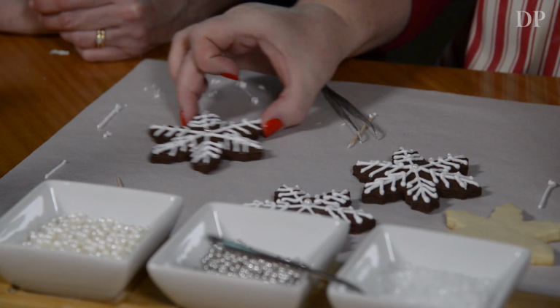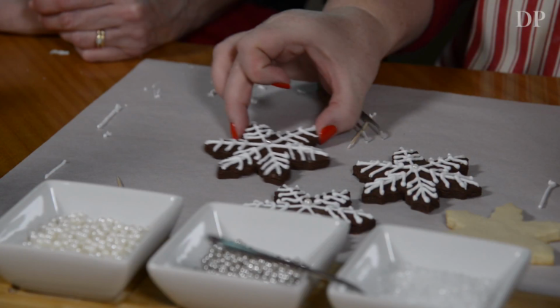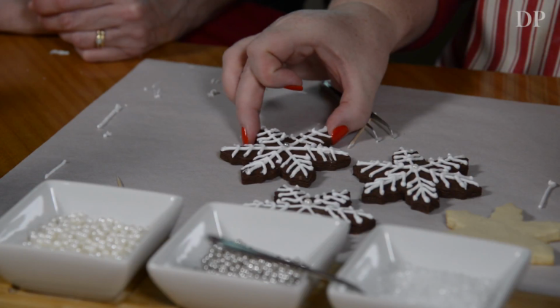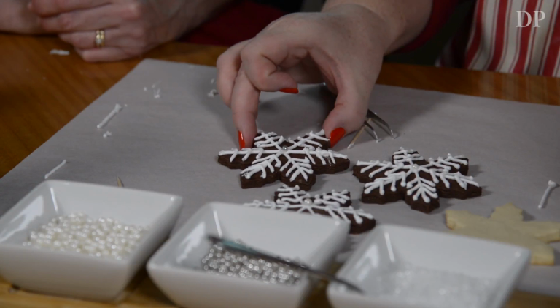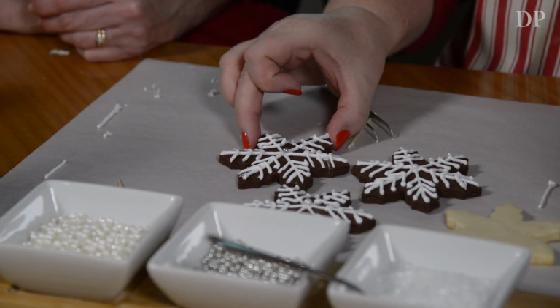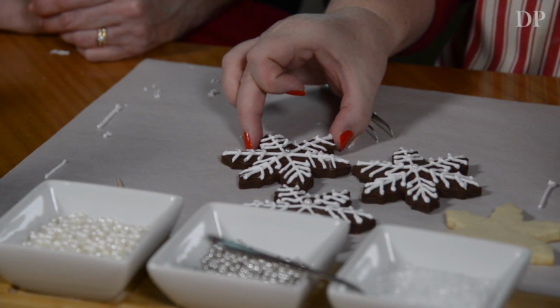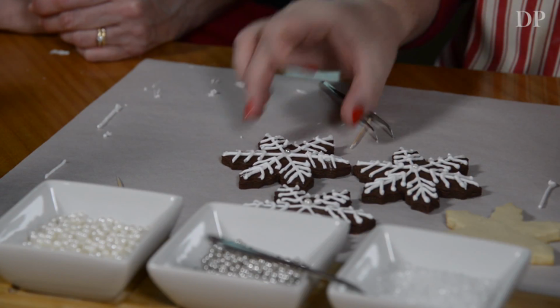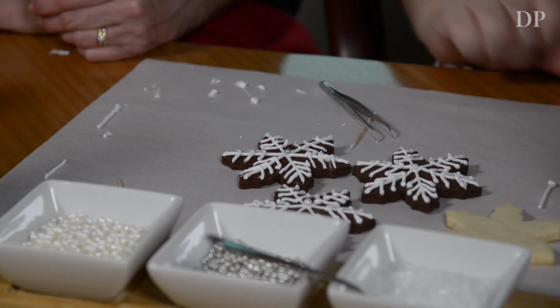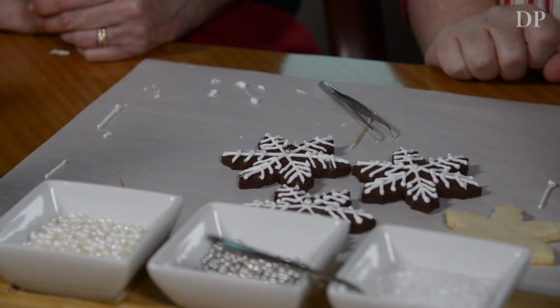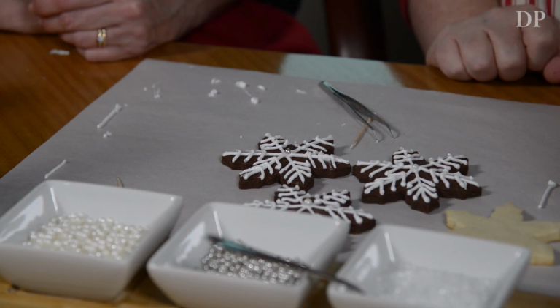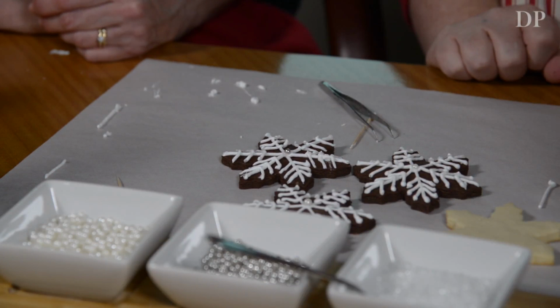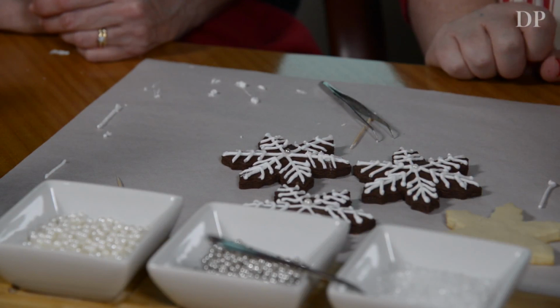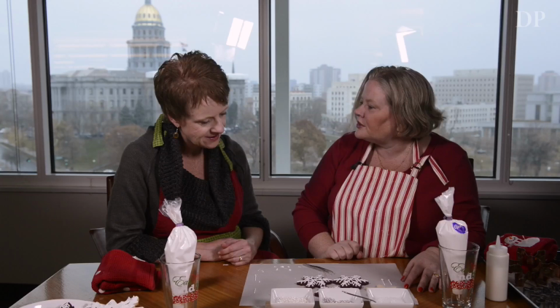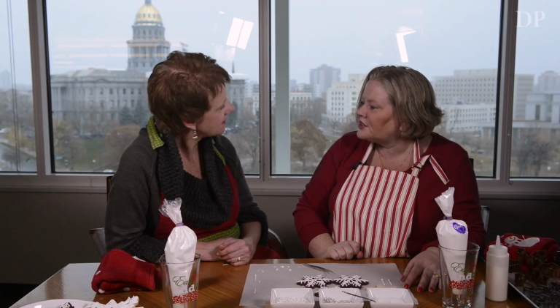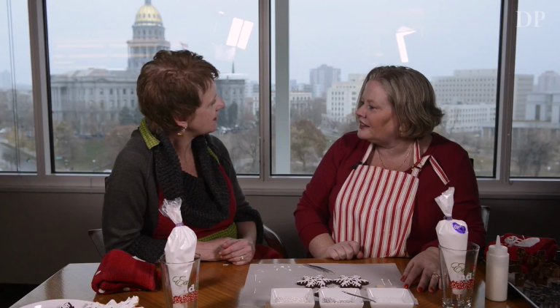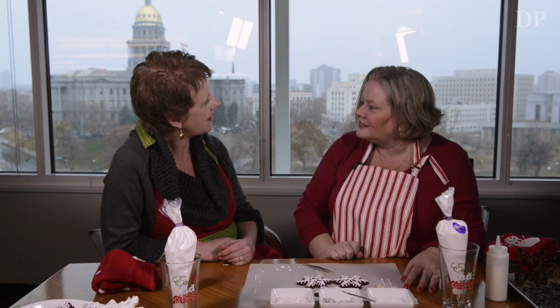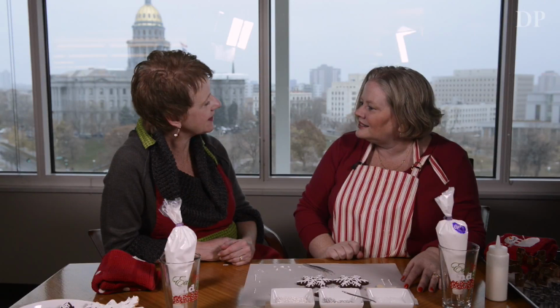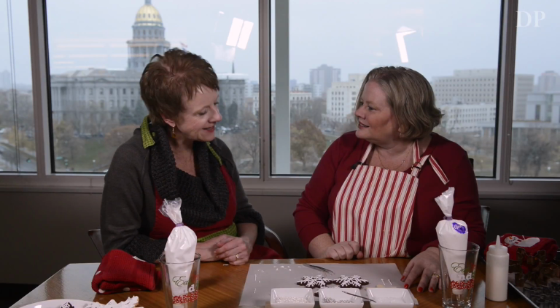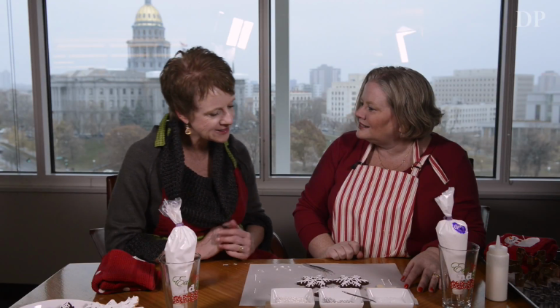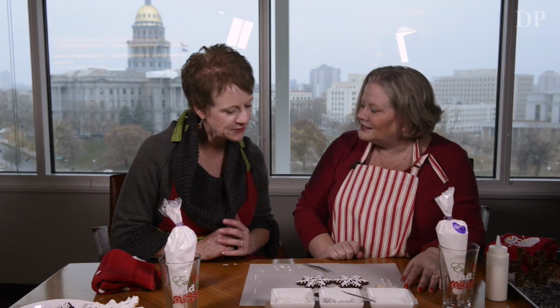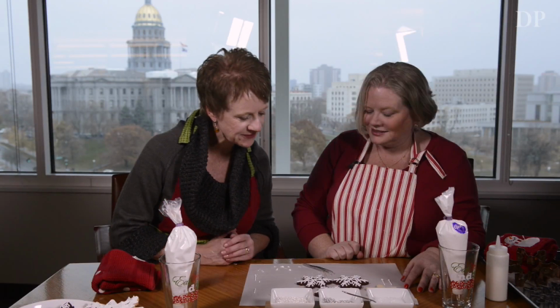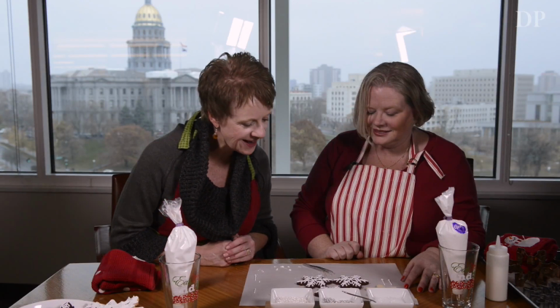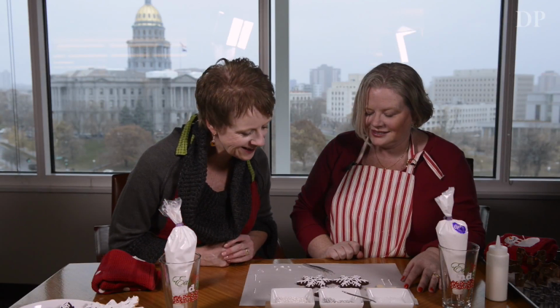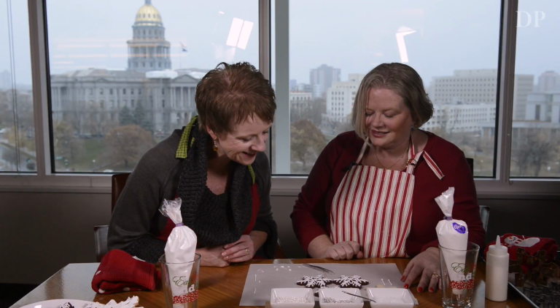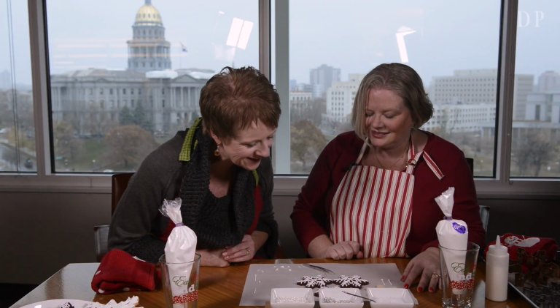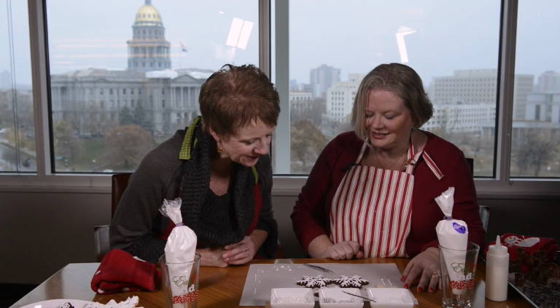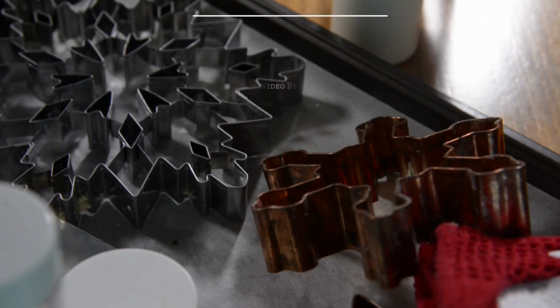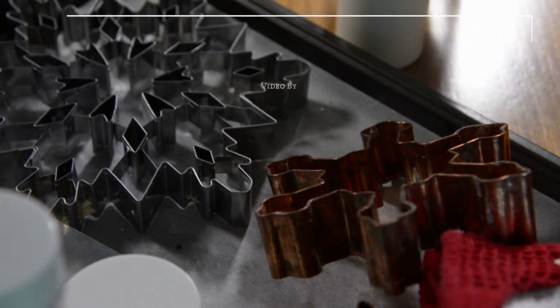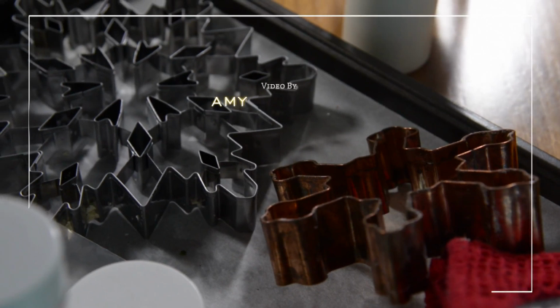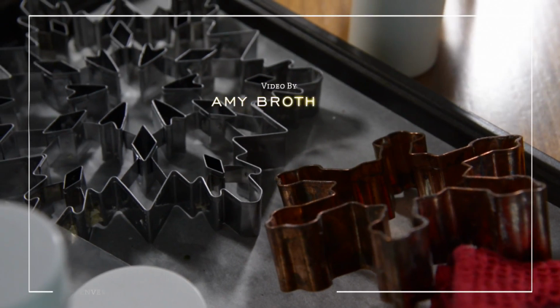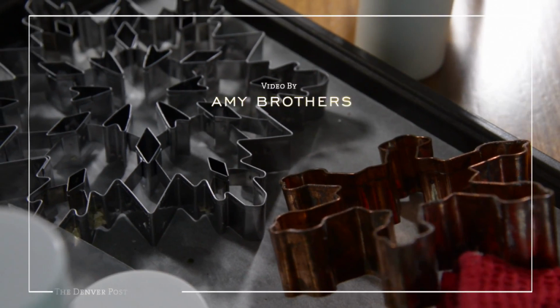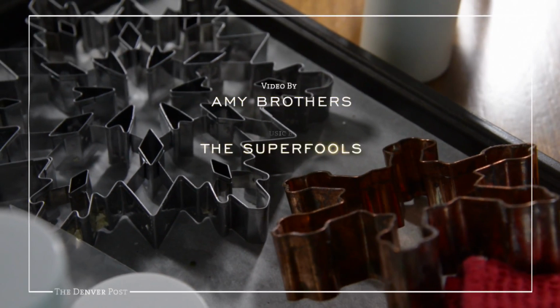I think you did pretty darn good for your first cookie. I think I did too! Yay, thank you! That's pretty fun.